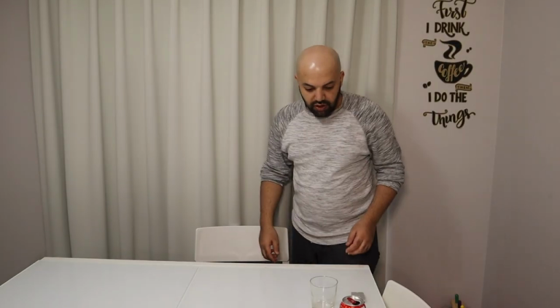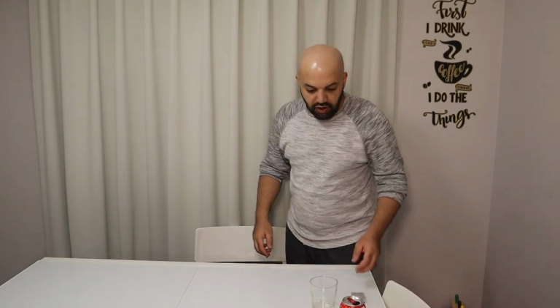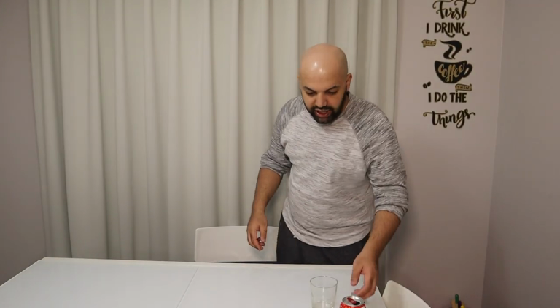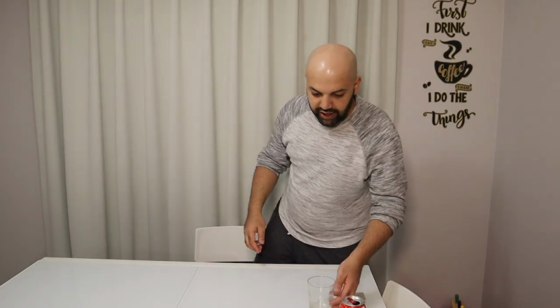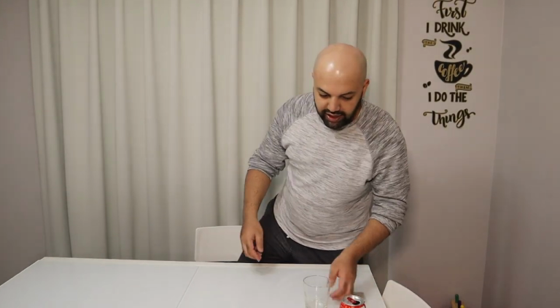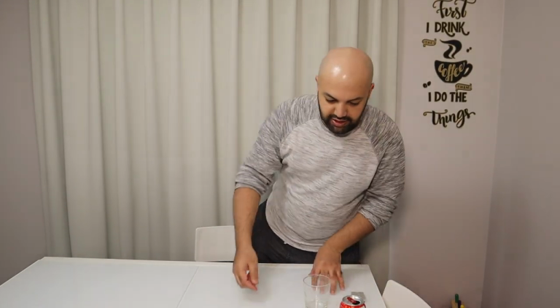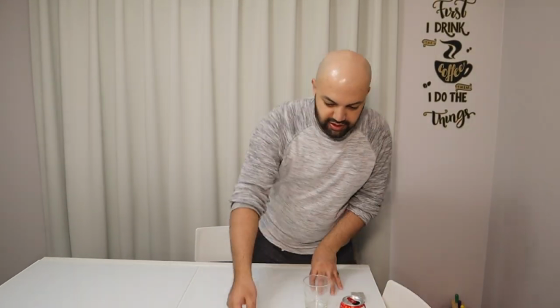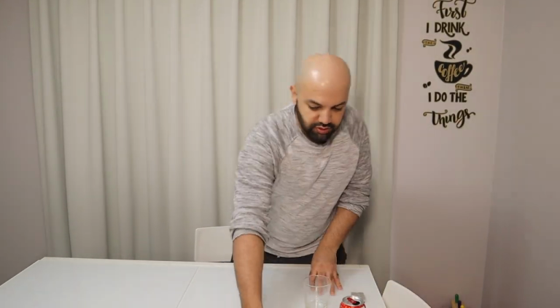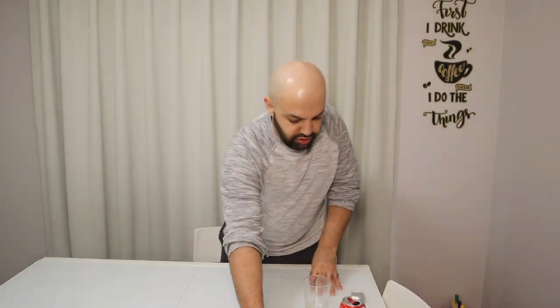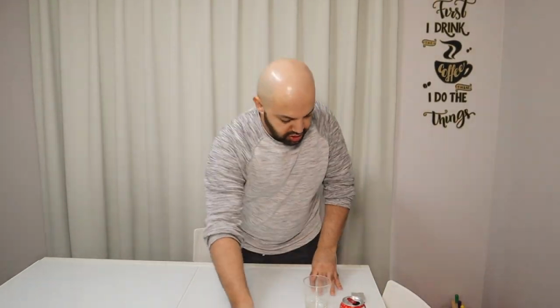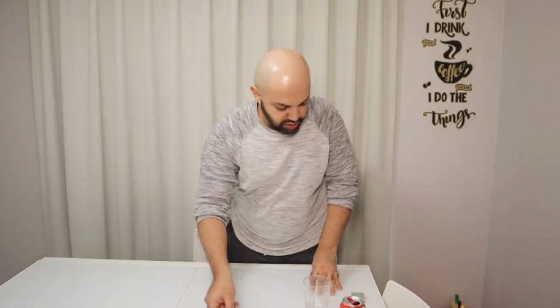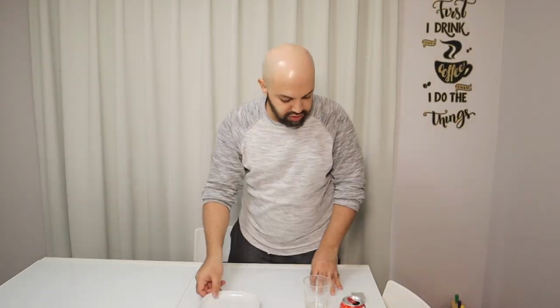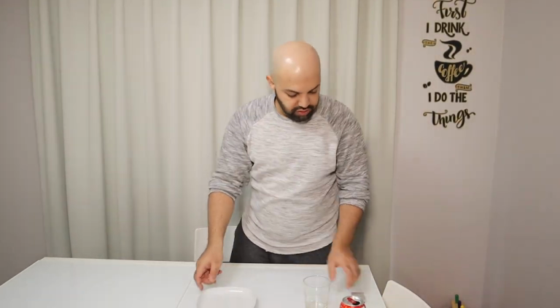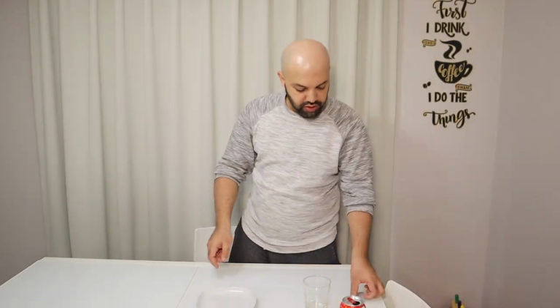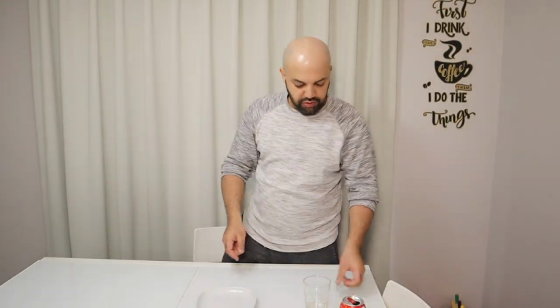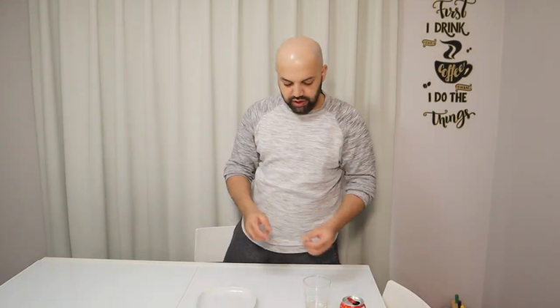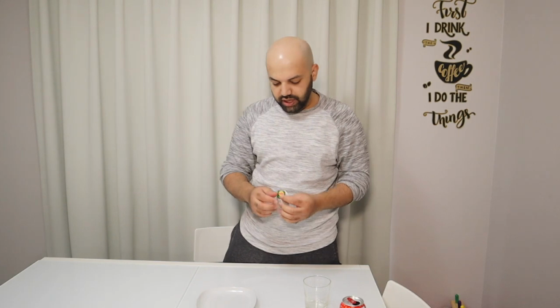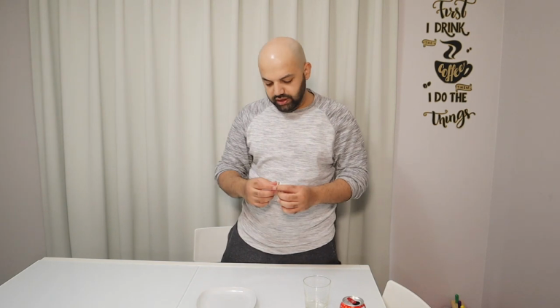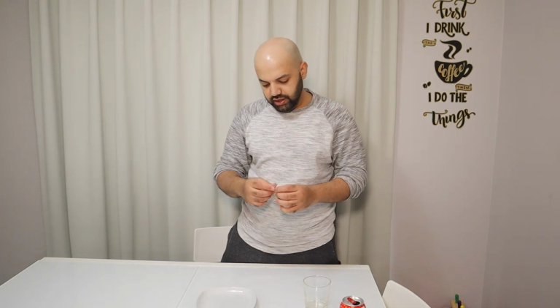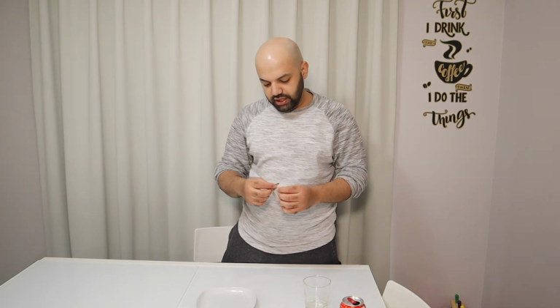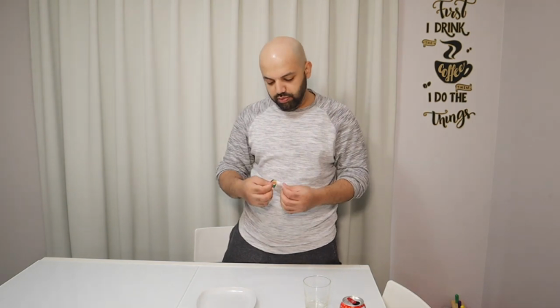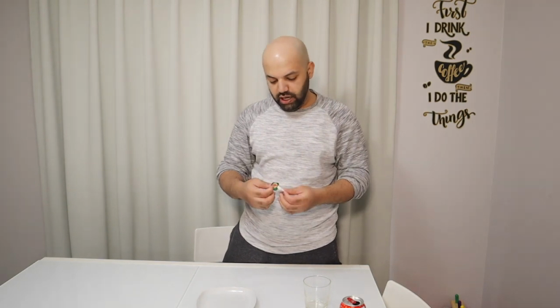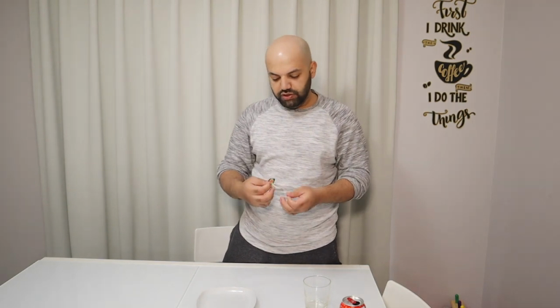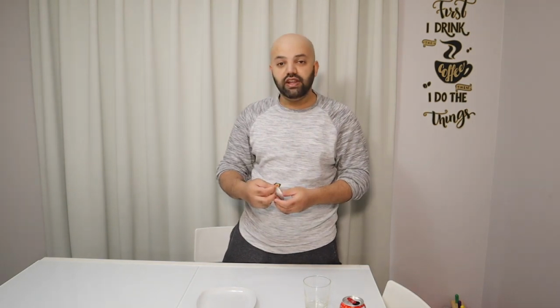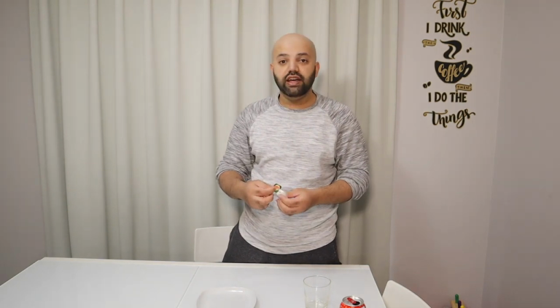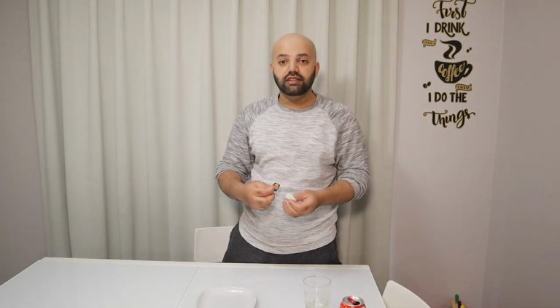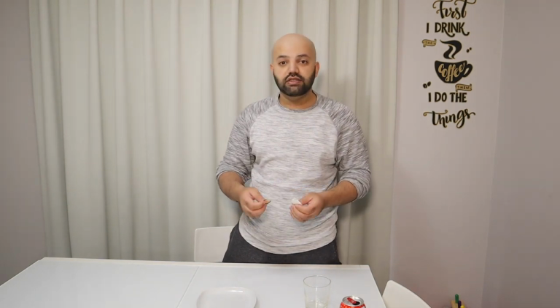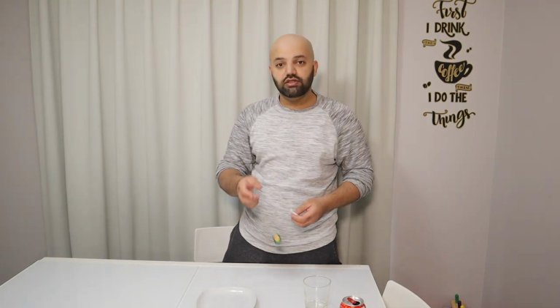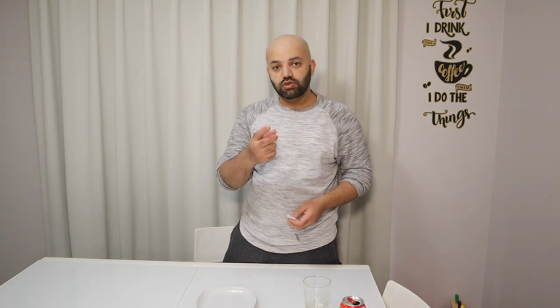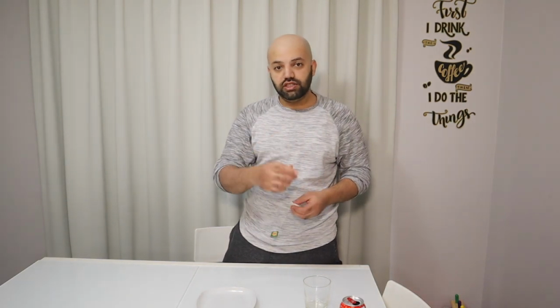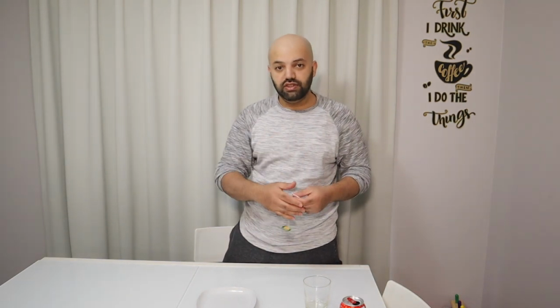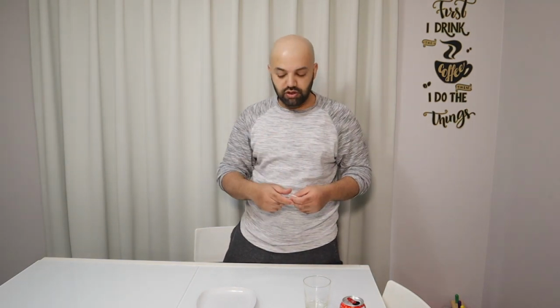Alright guys, with this one we're going to make this little pouch fly. Let's watch the video.